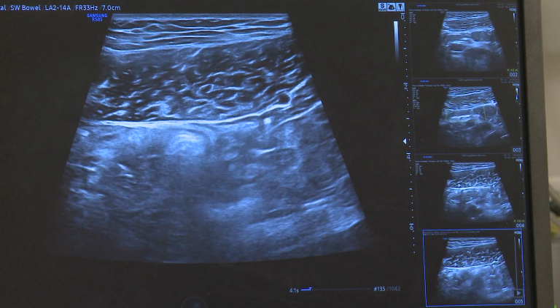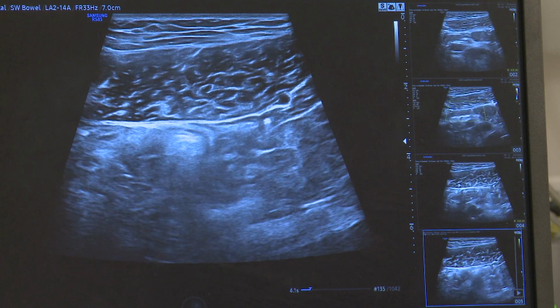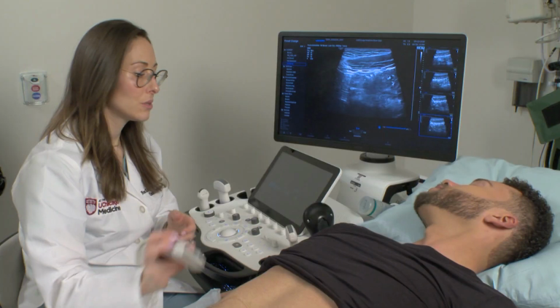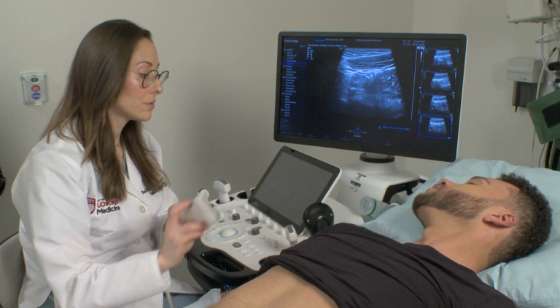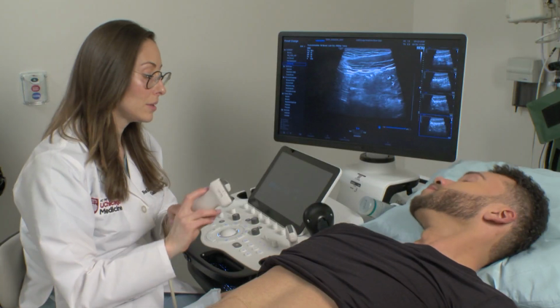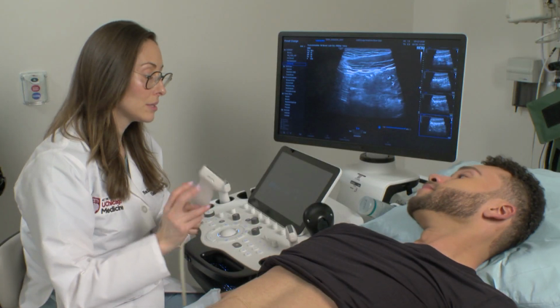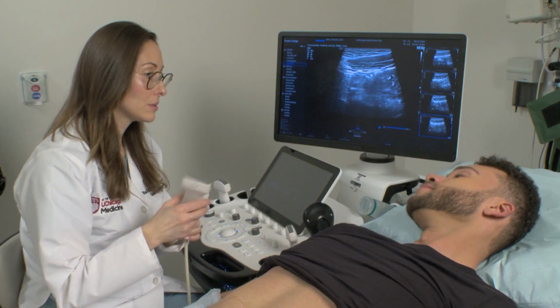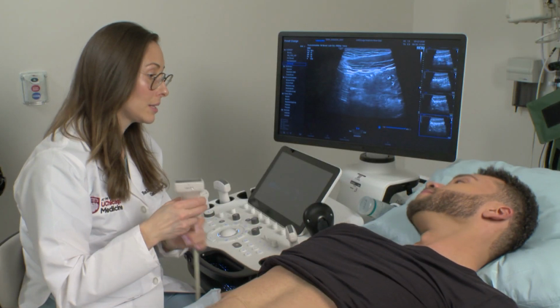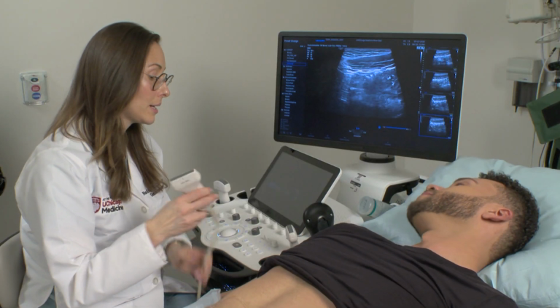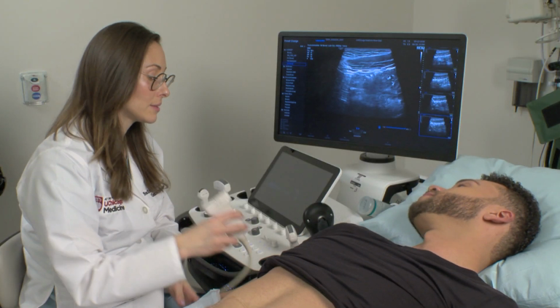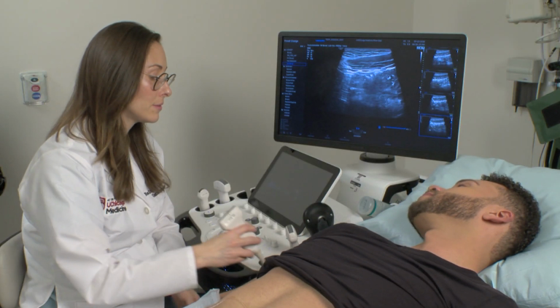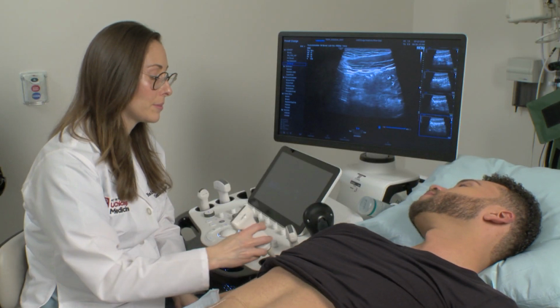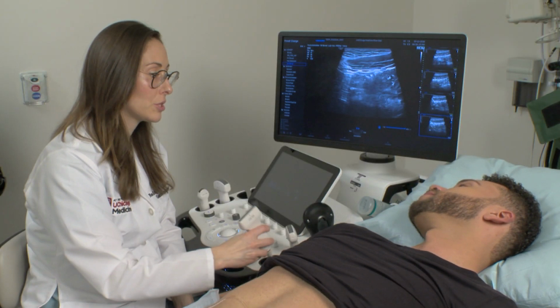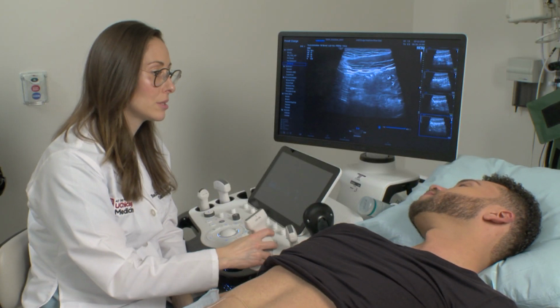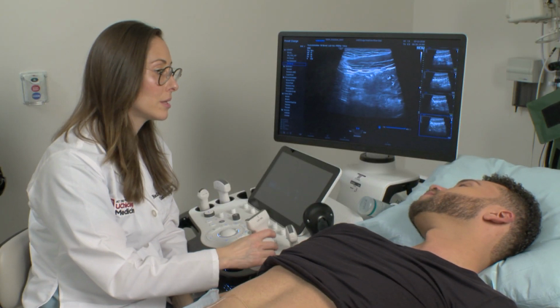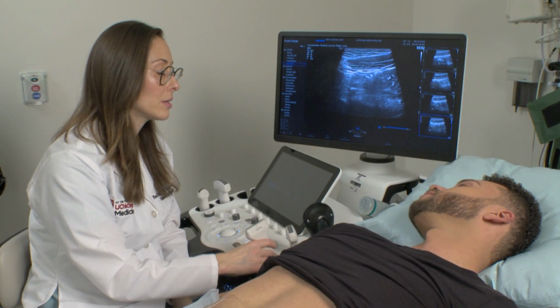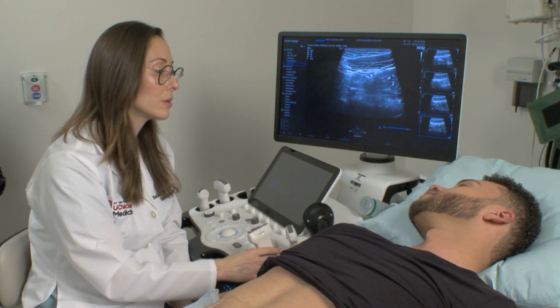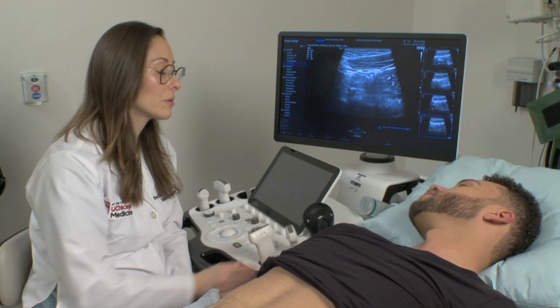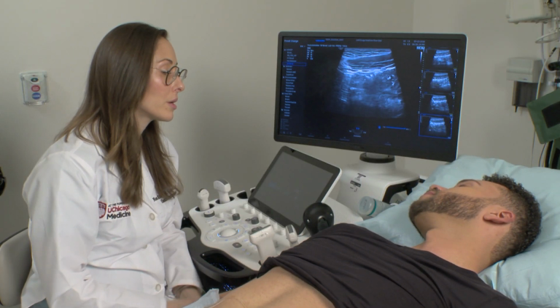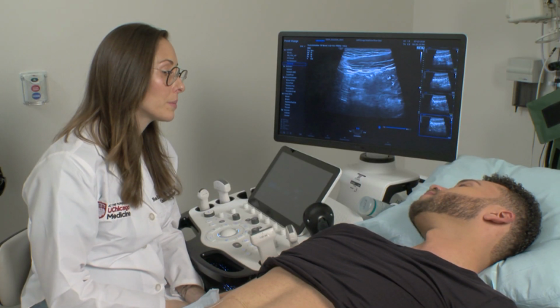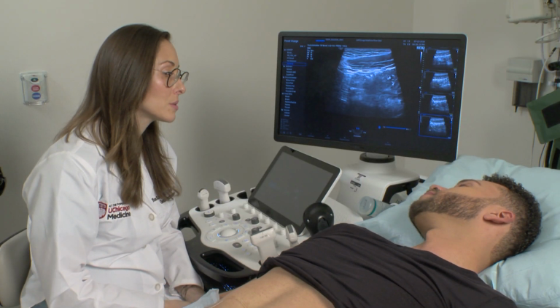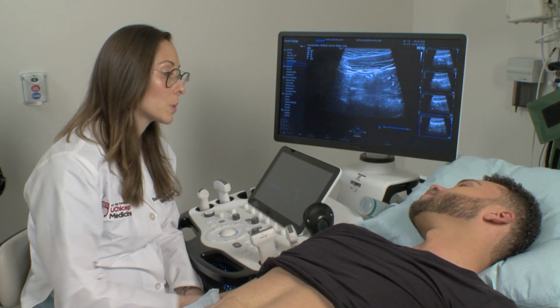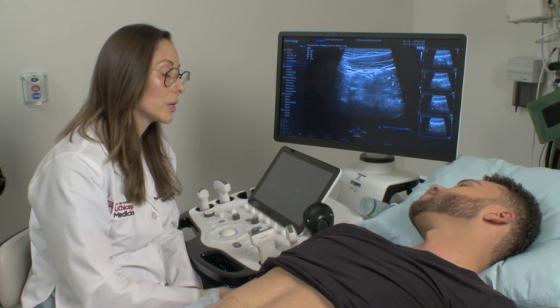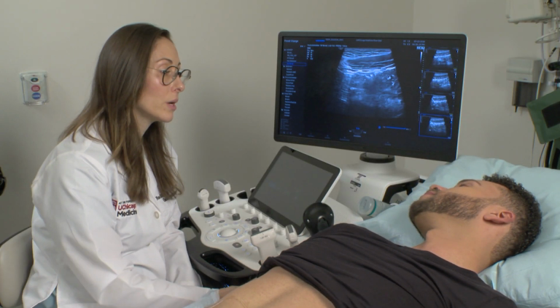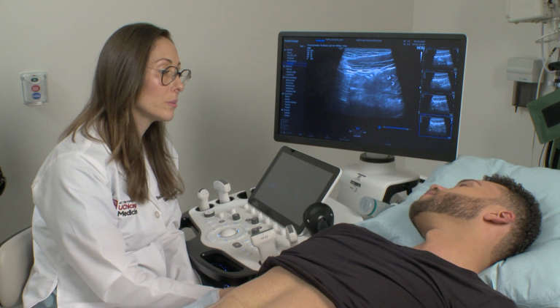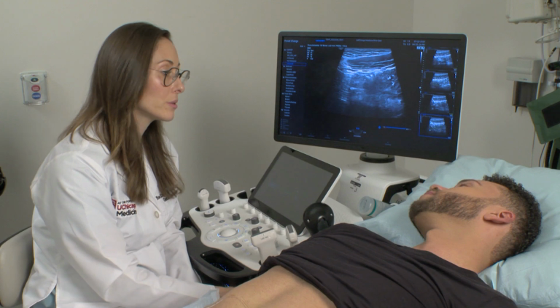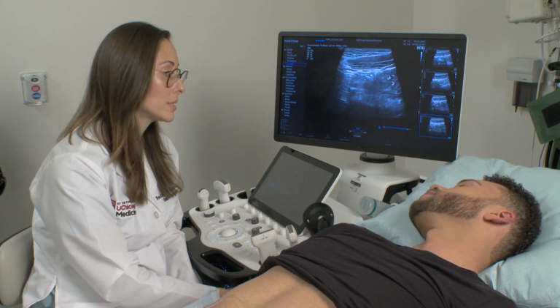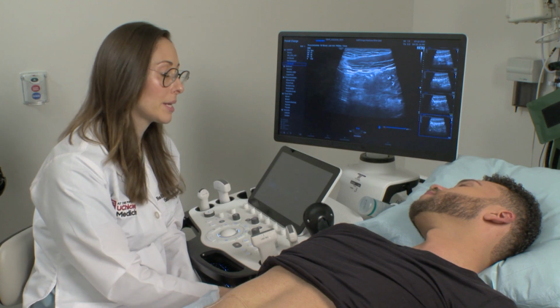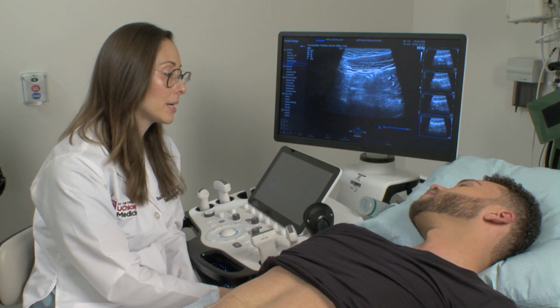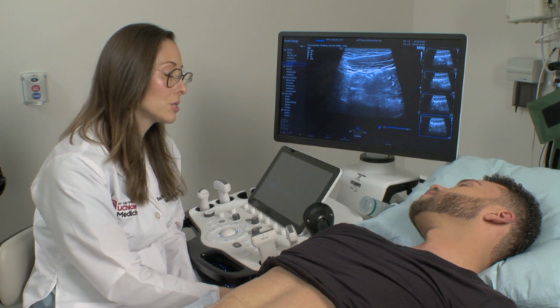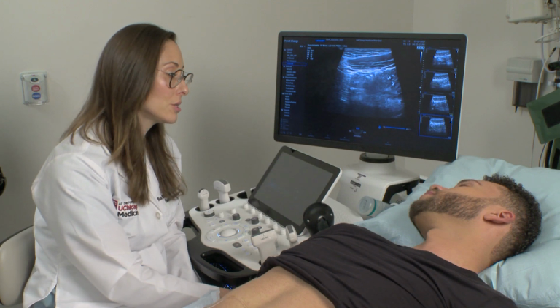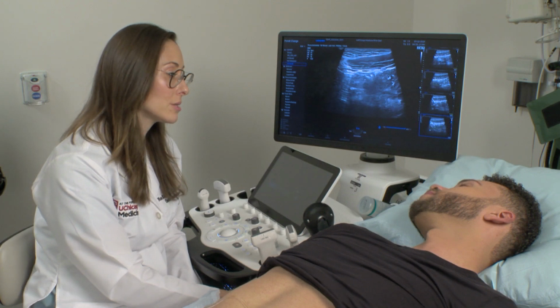"Overall, I don't see any active inflammation. I think your therapy is working well. We don't need to make any changes."